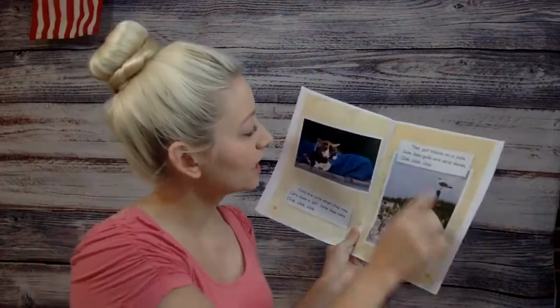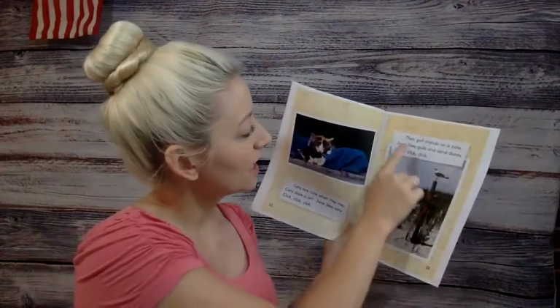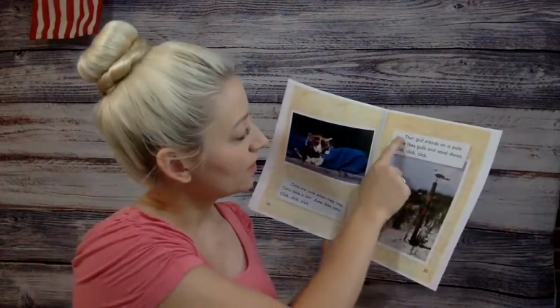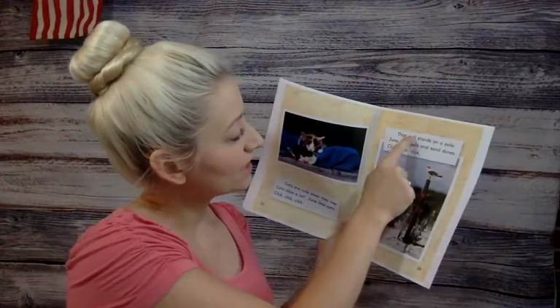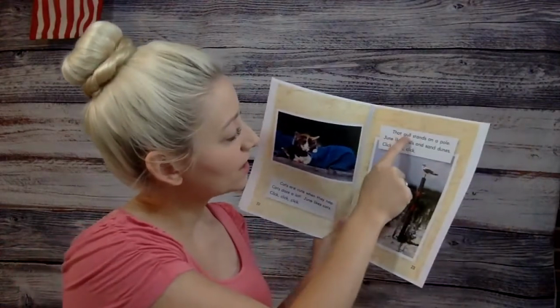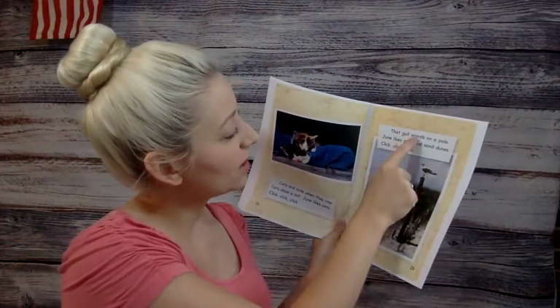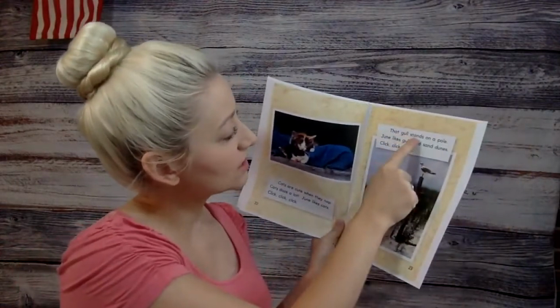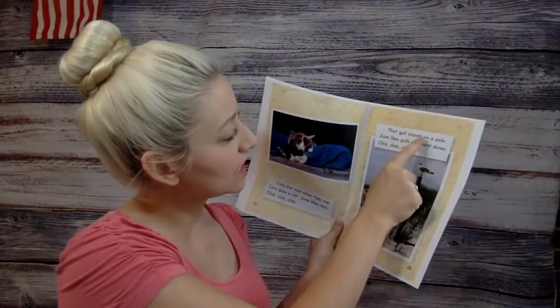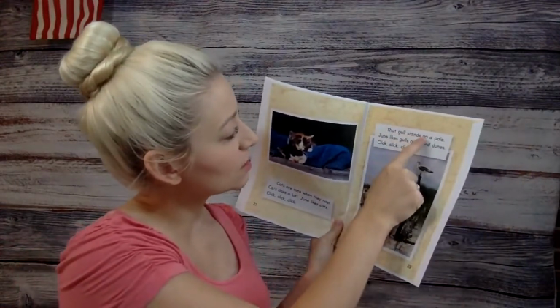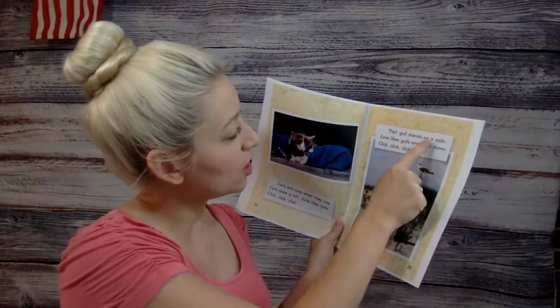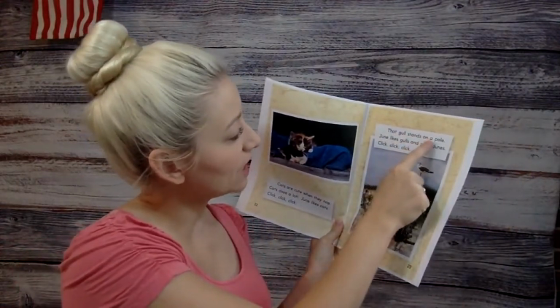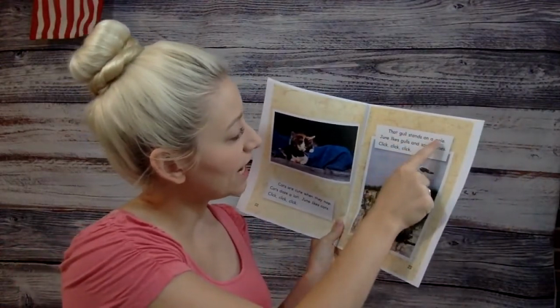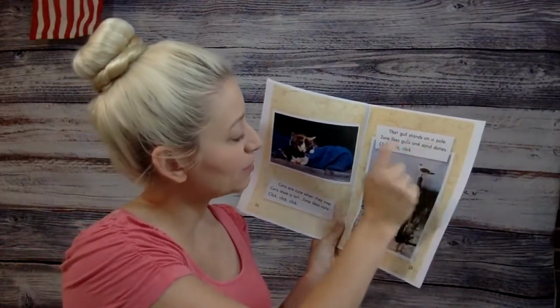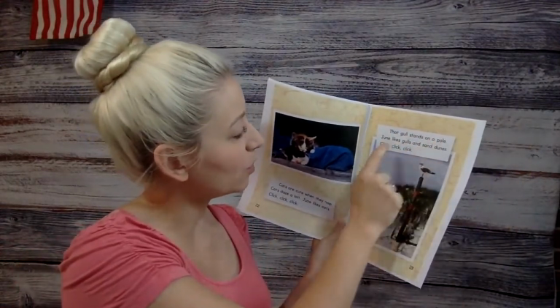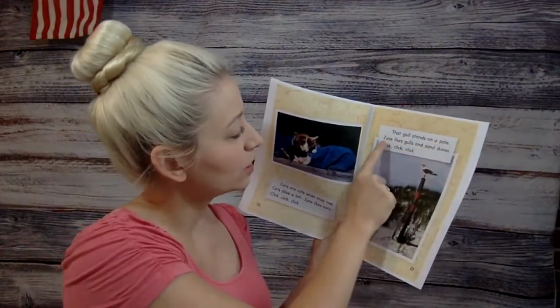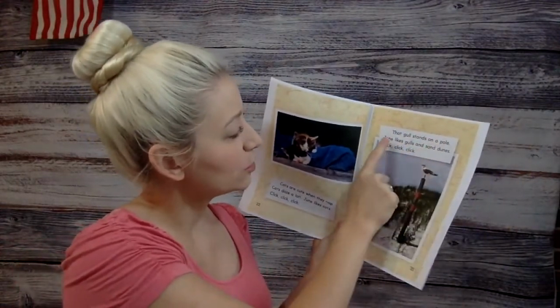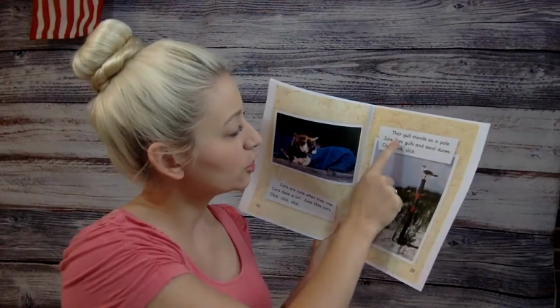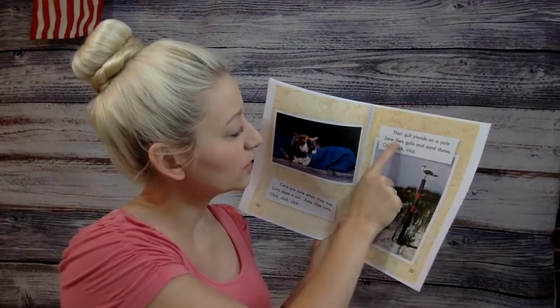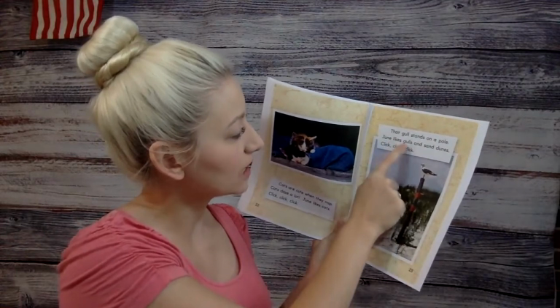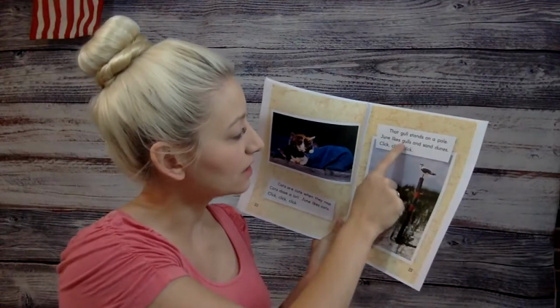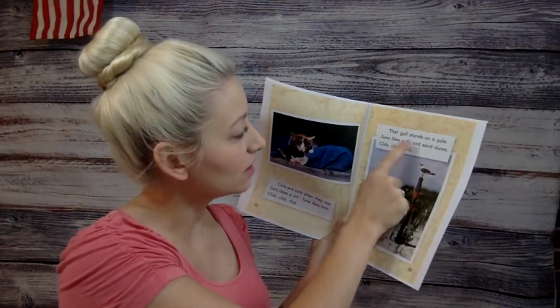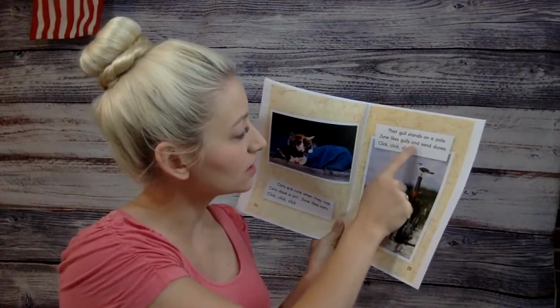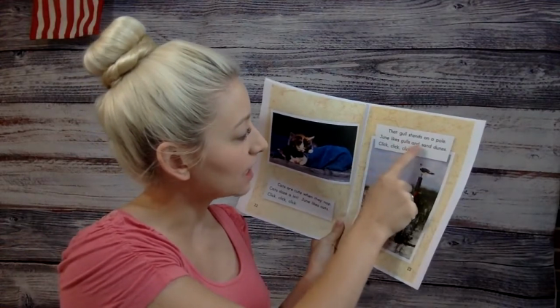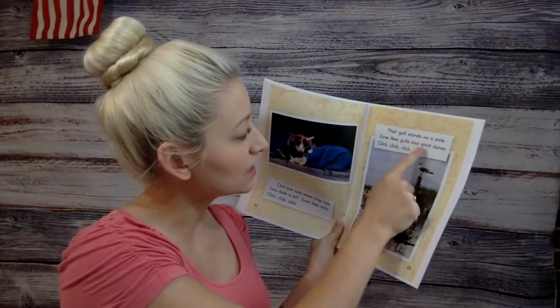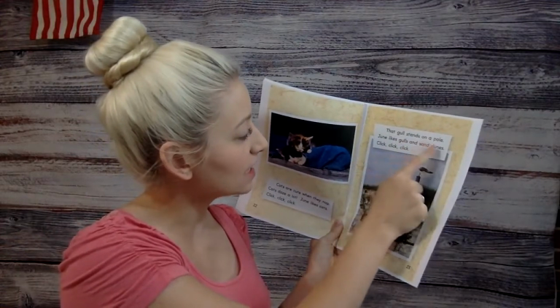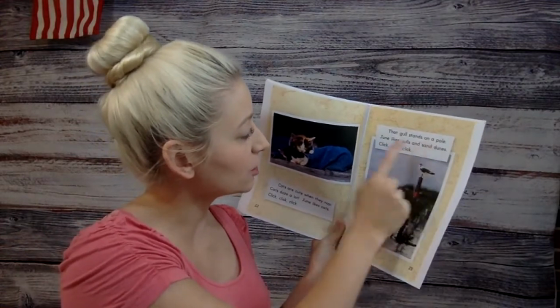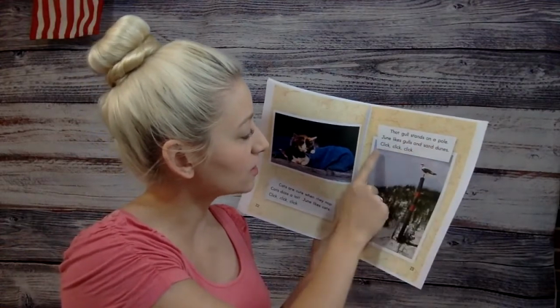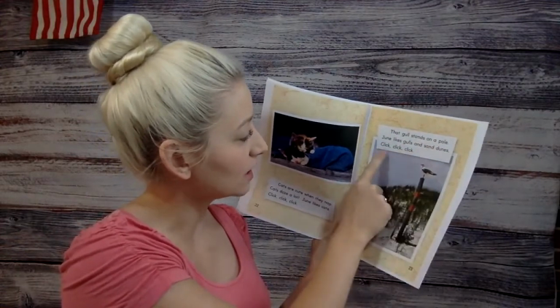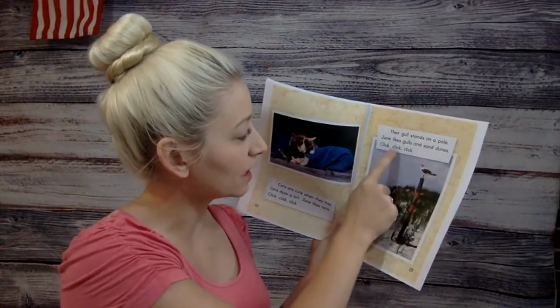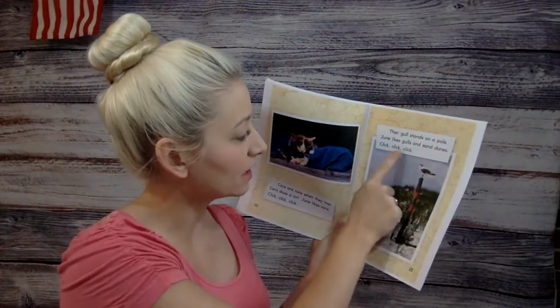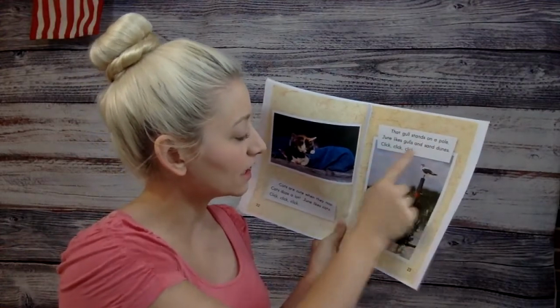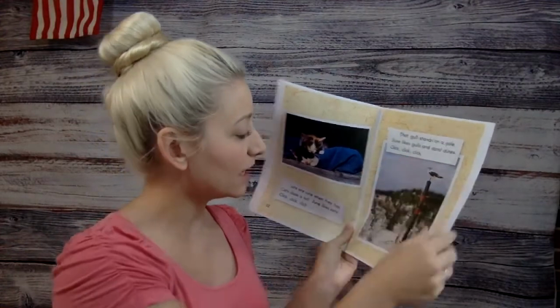That gull stands on a pole. June likes gulls and sand dunes. Click, click, click.